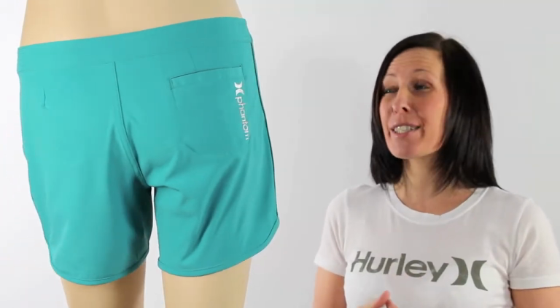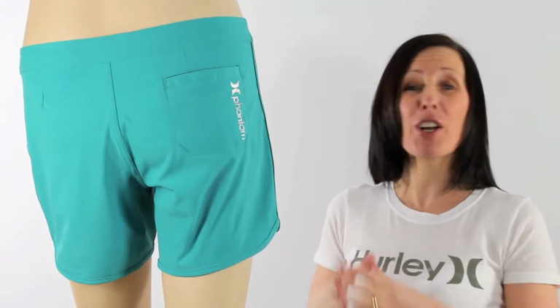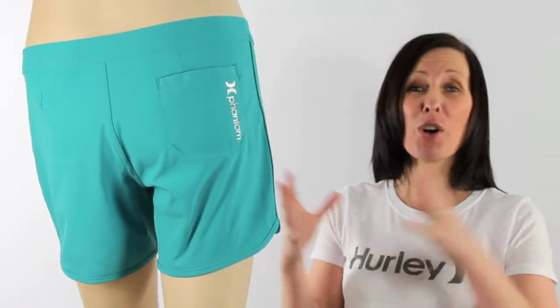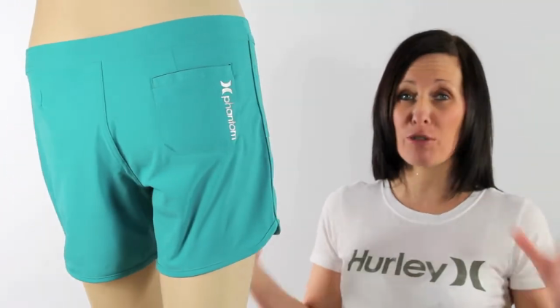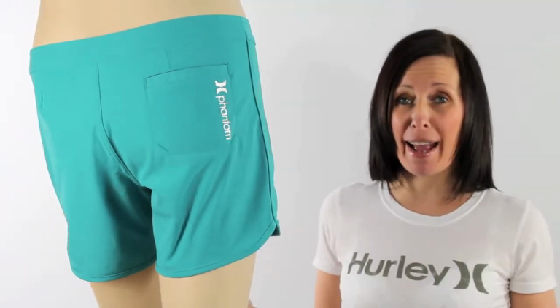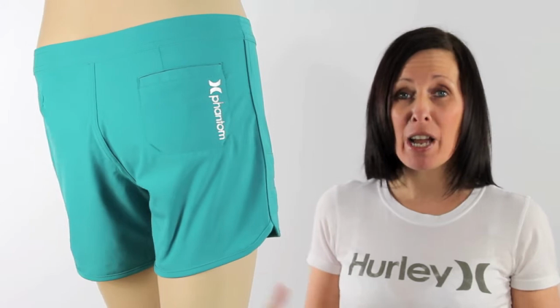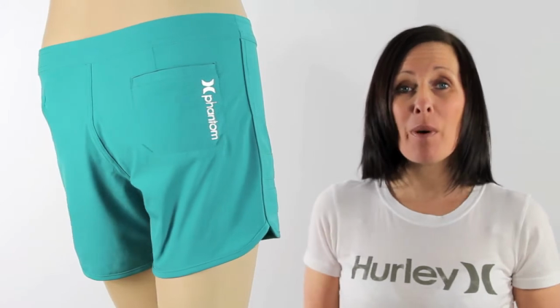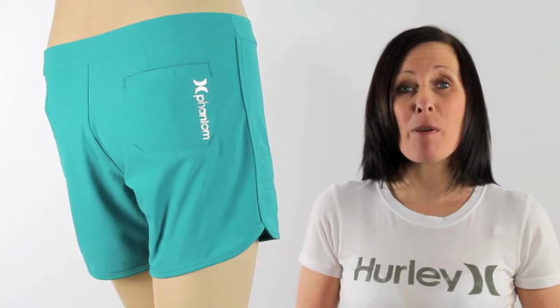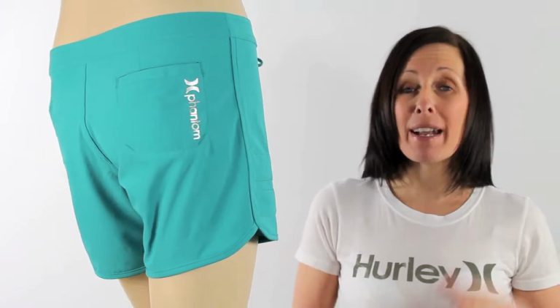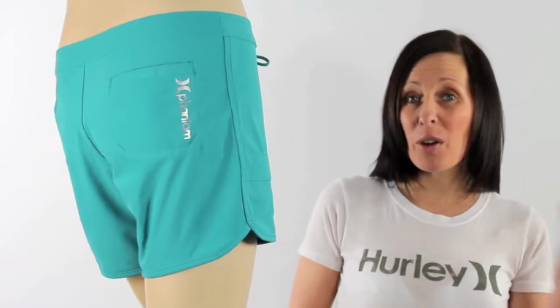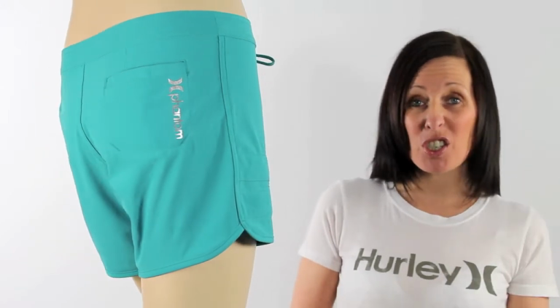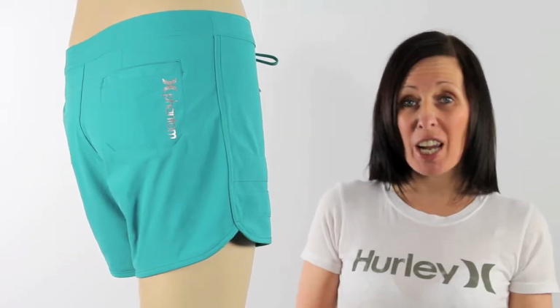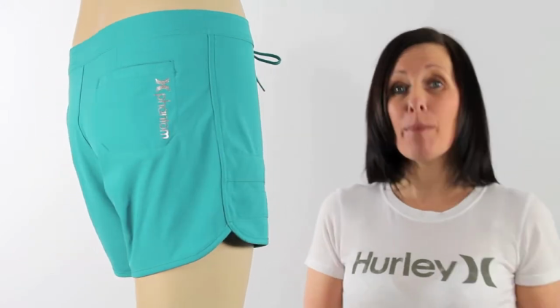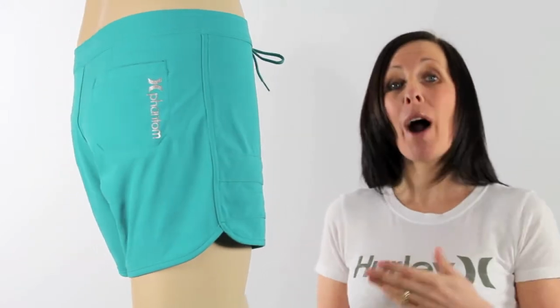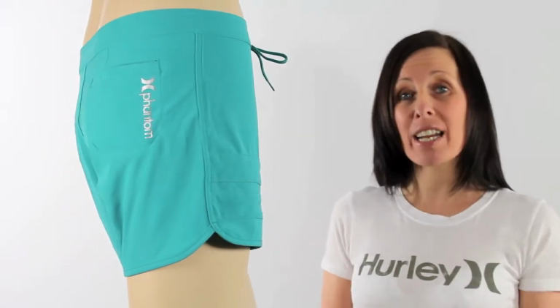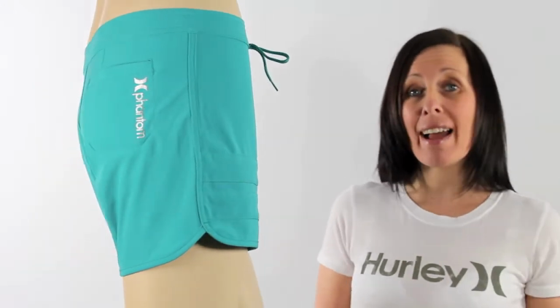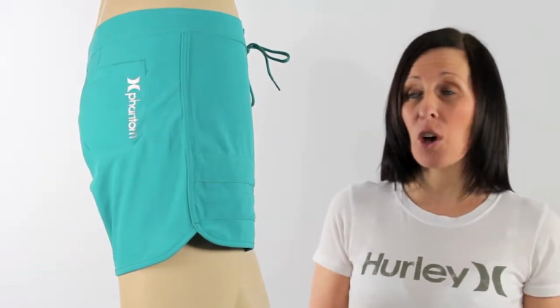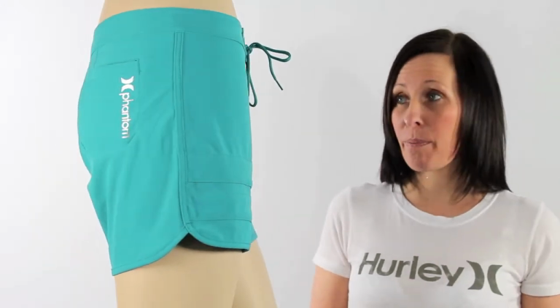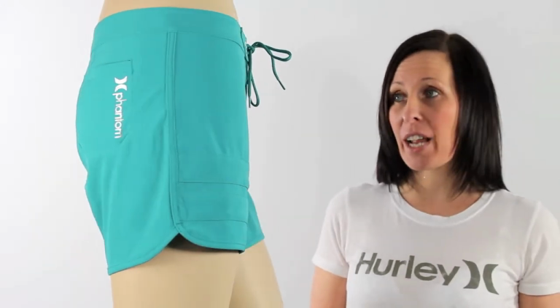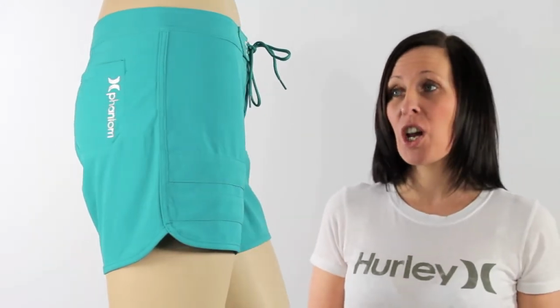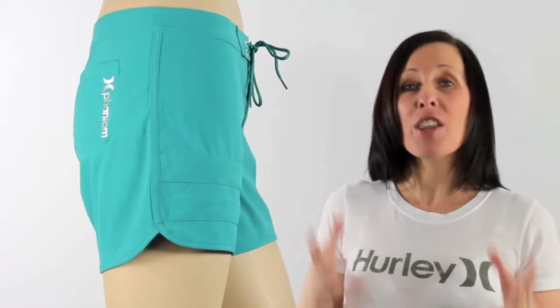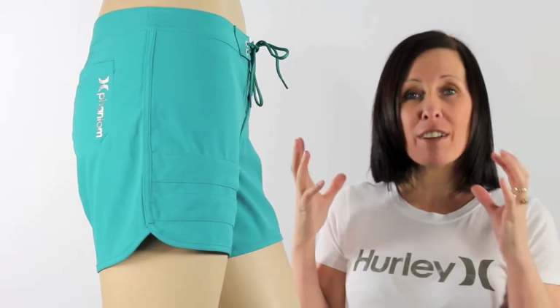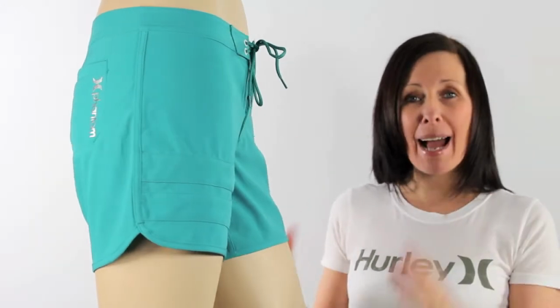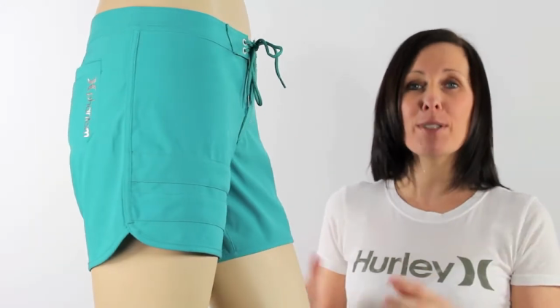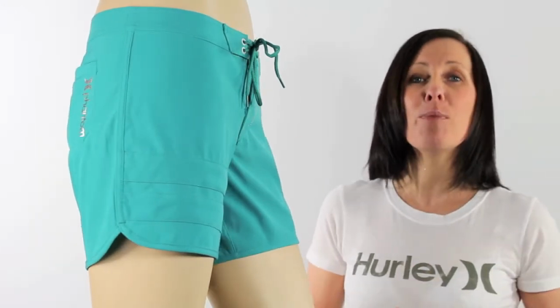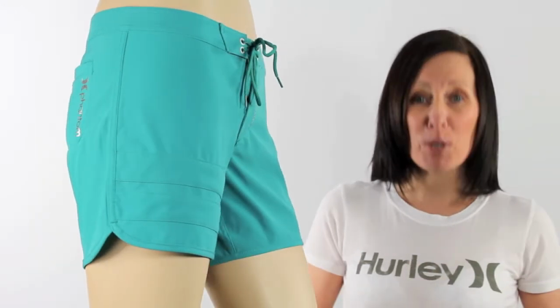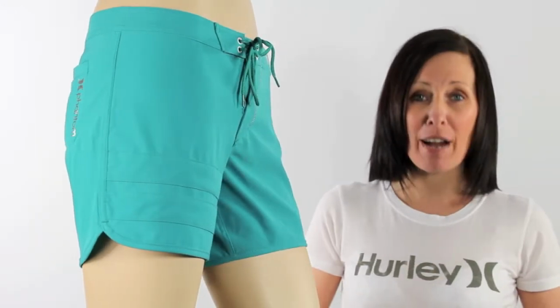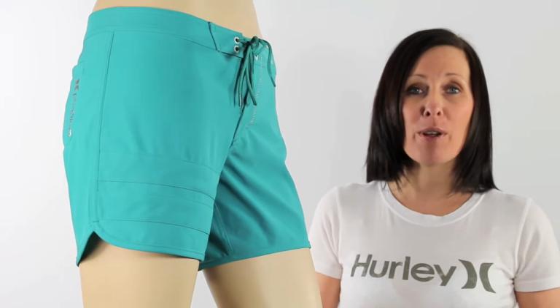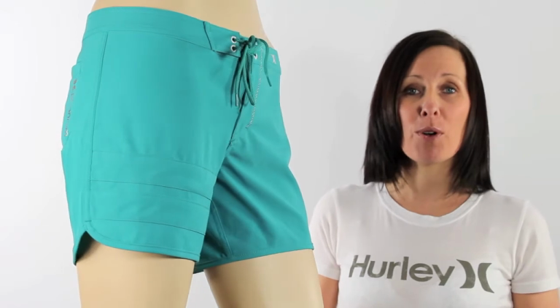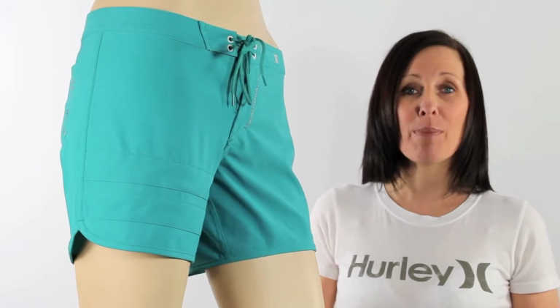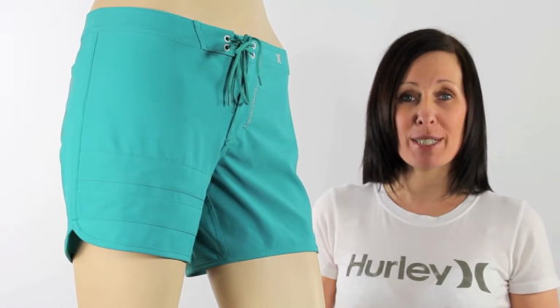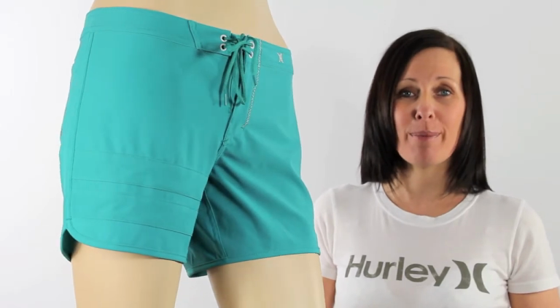These are going to look great, whether it be going to the gym or hanging around on the beach. These are an absolute must-have for your wardrobe this summer.